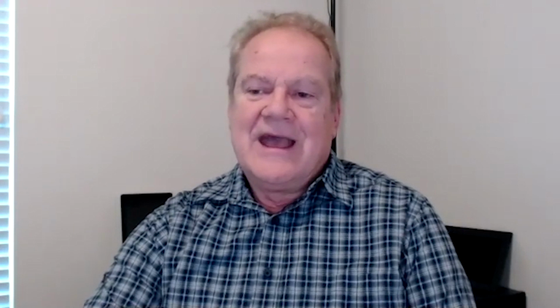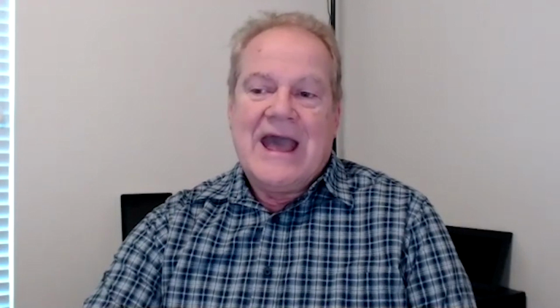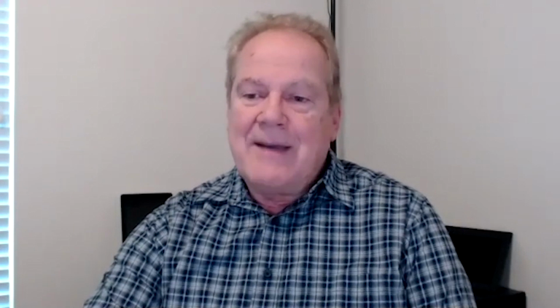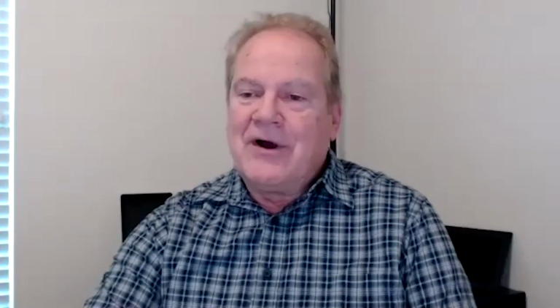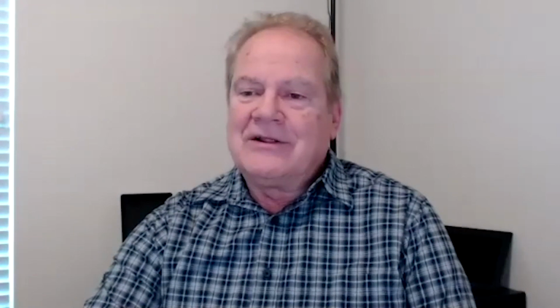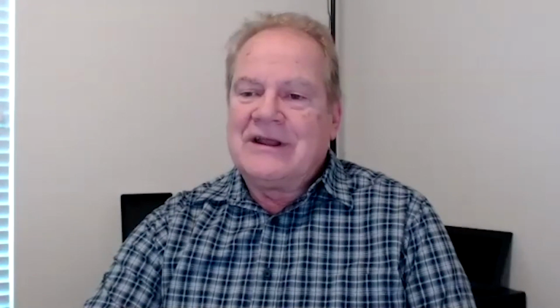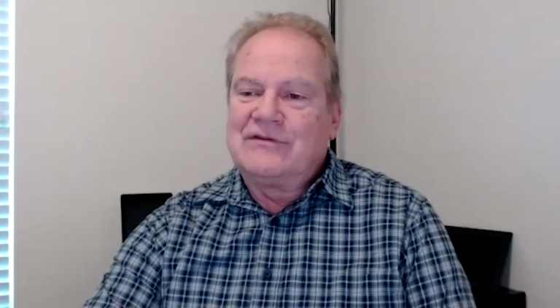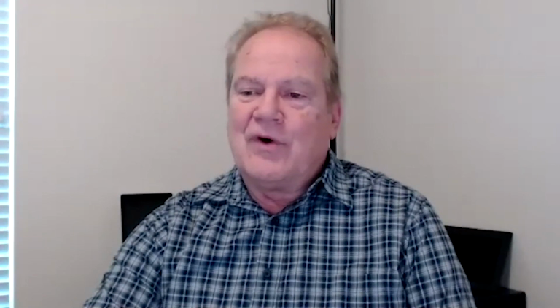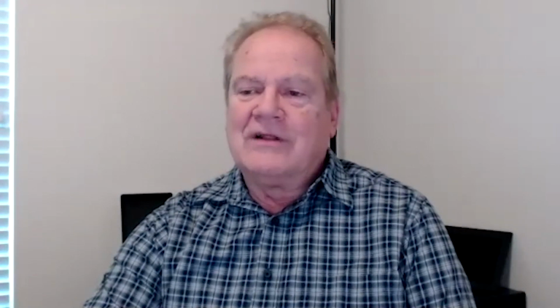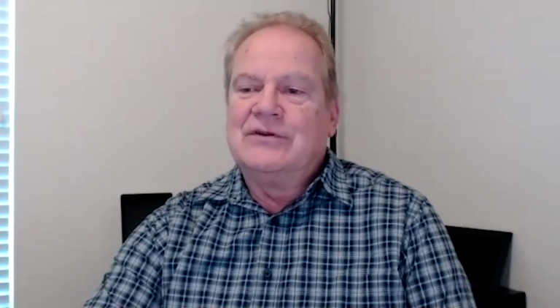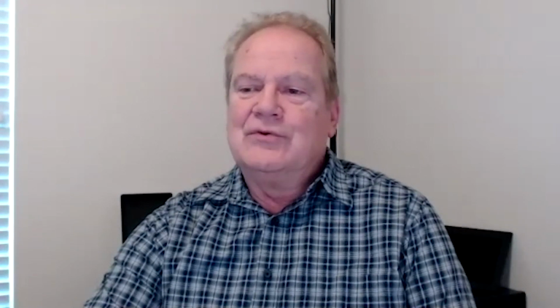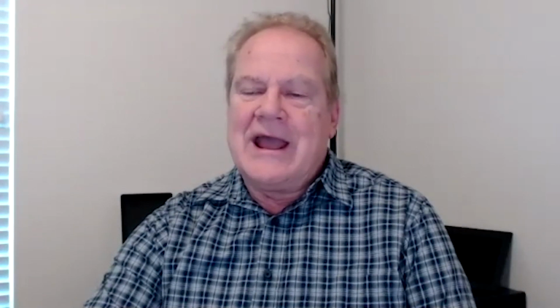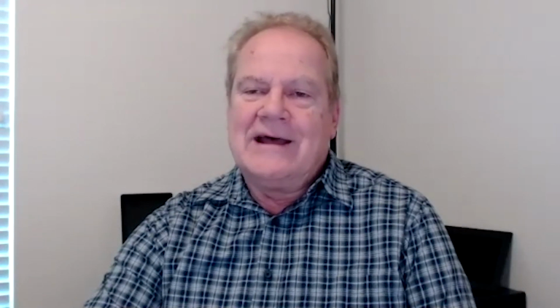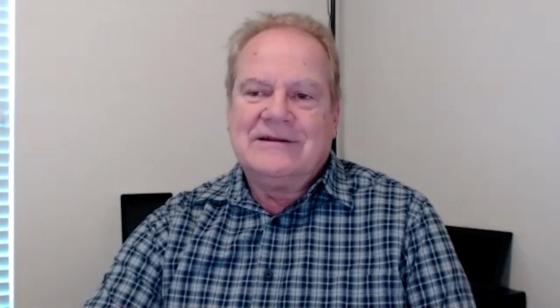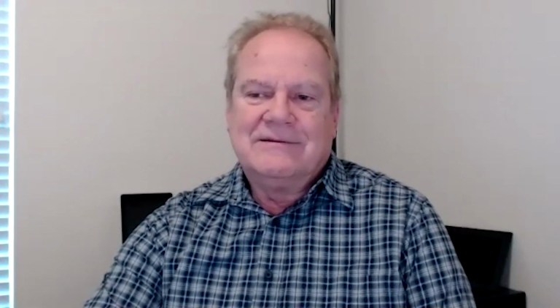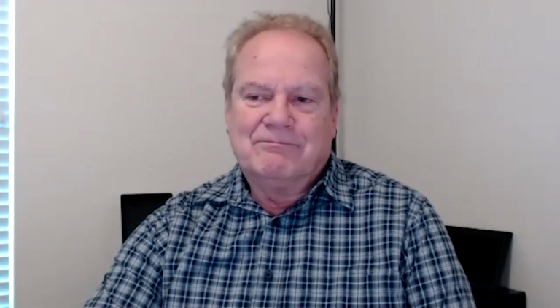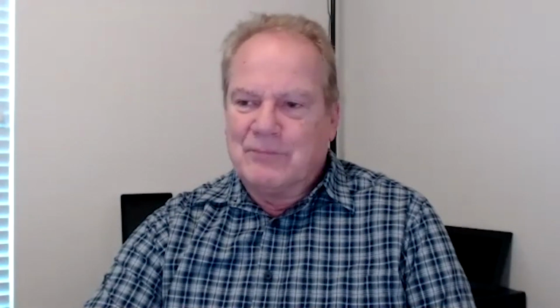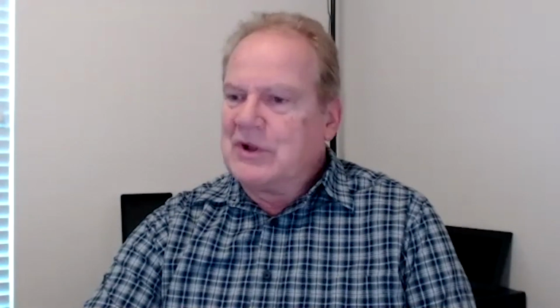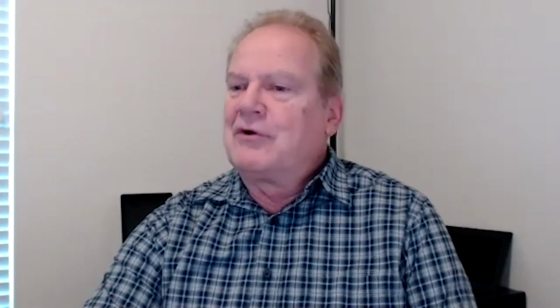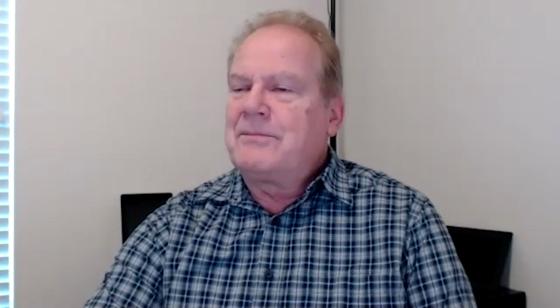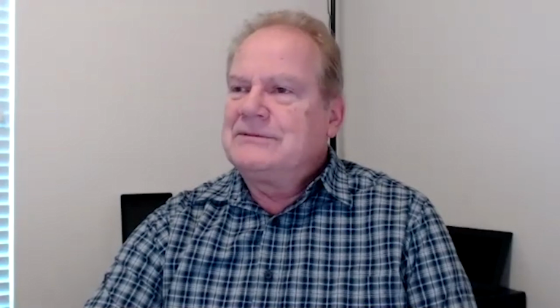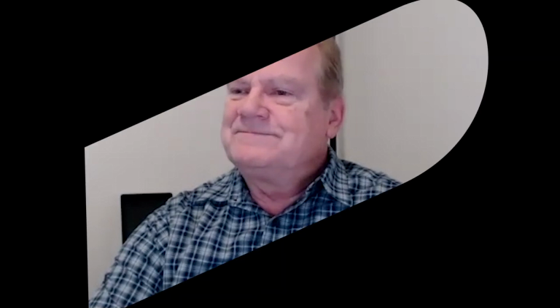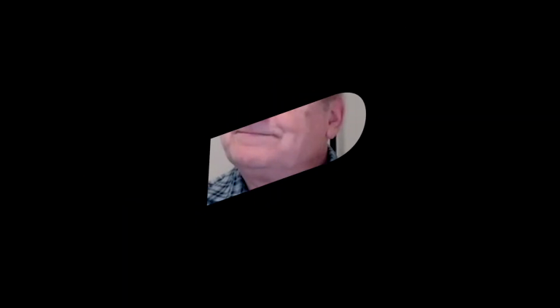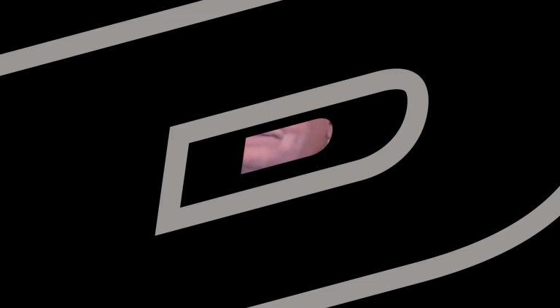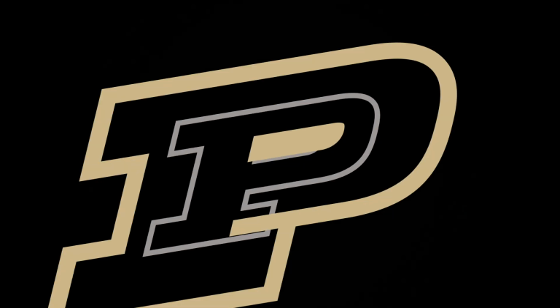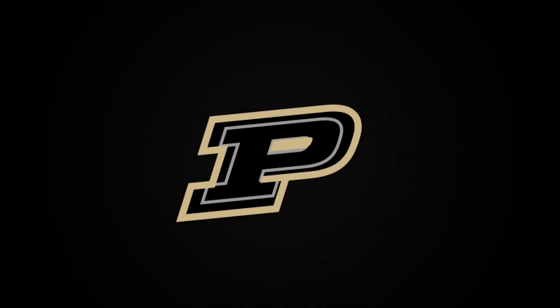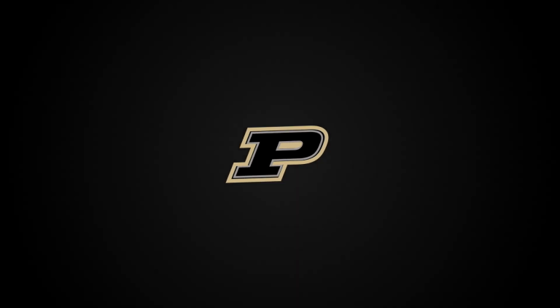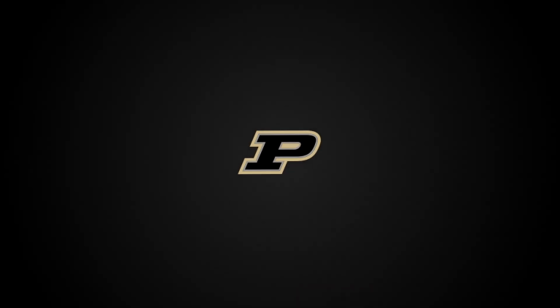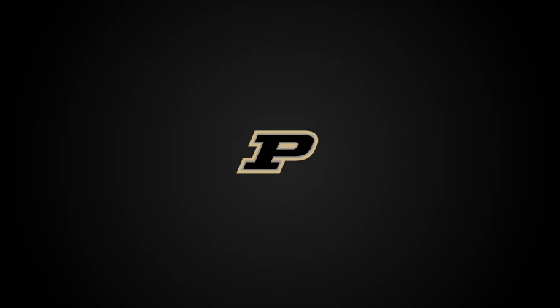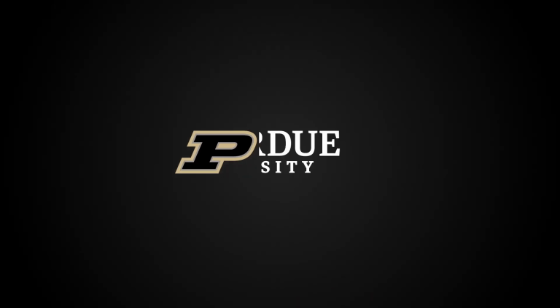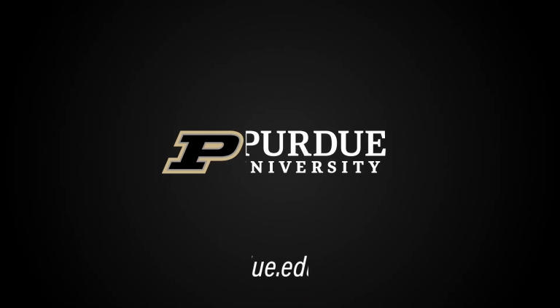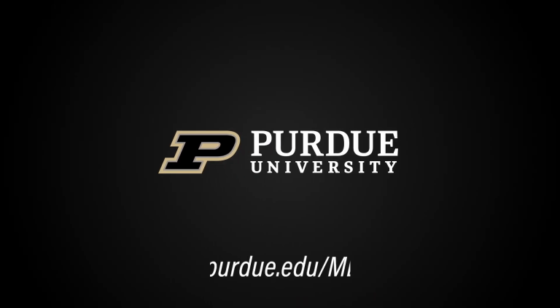Happy Holidays to all of you, and Boiler Up!